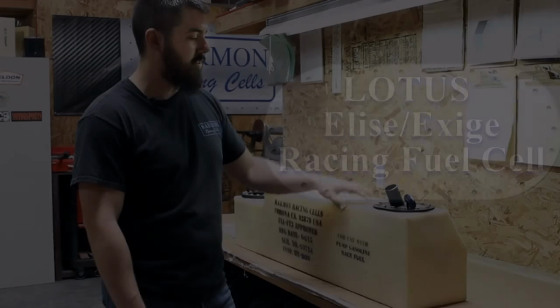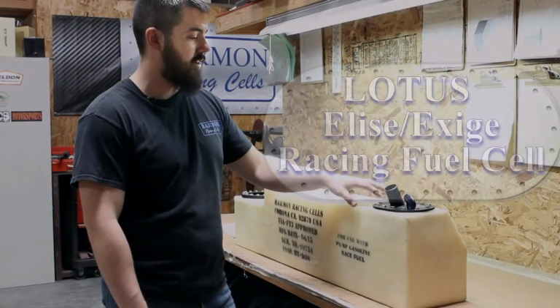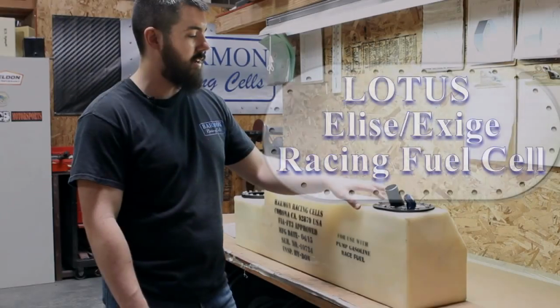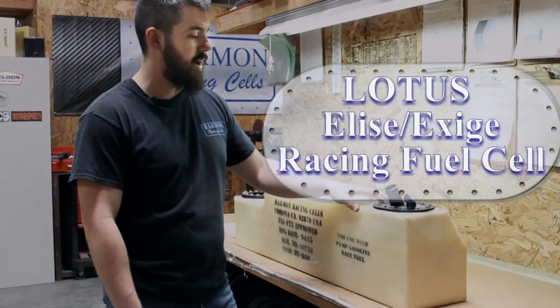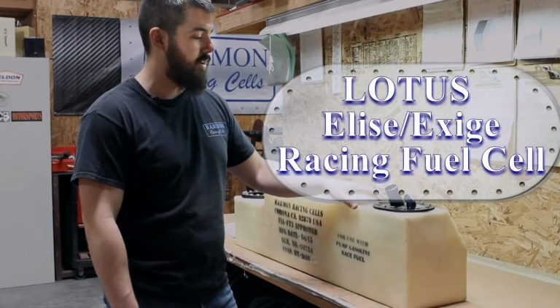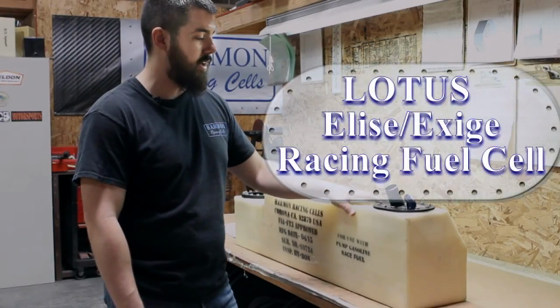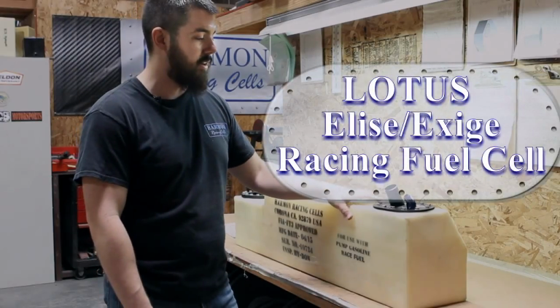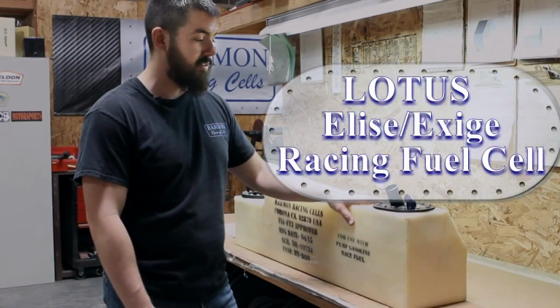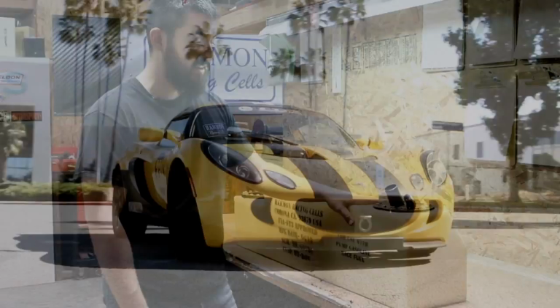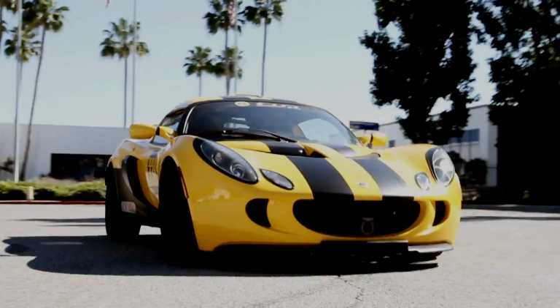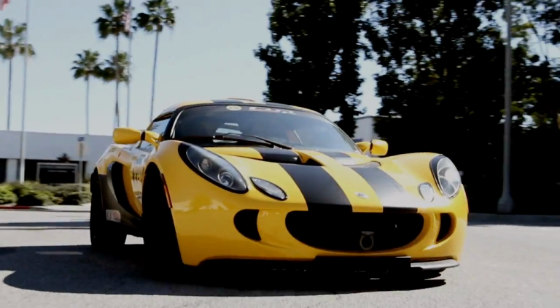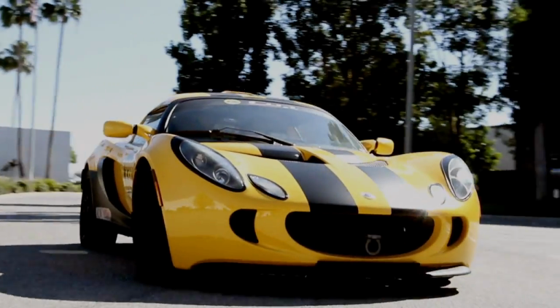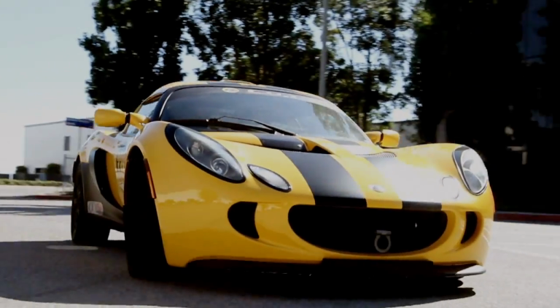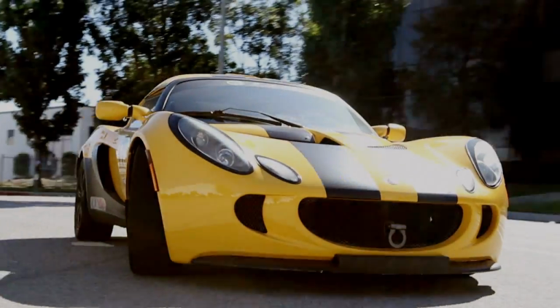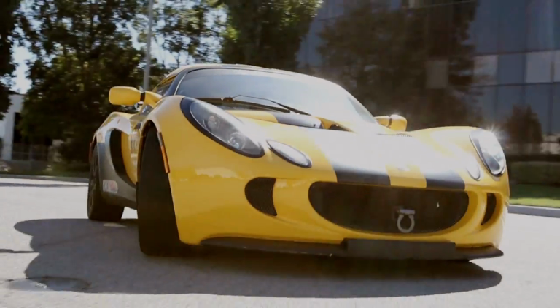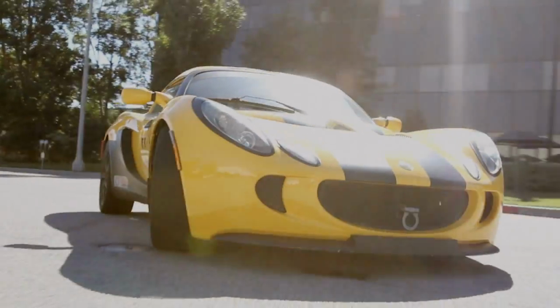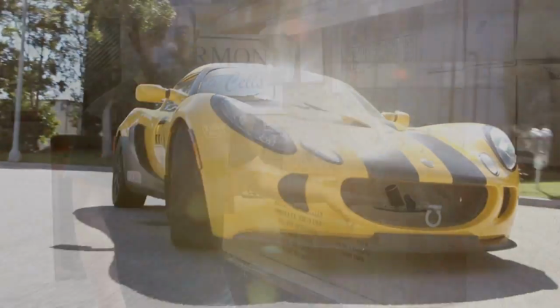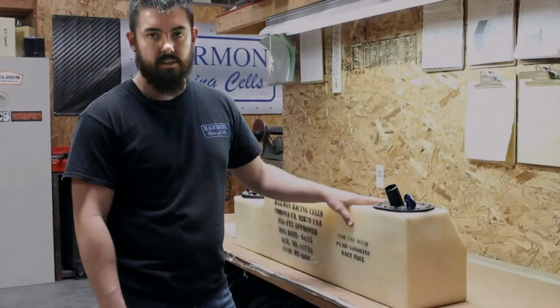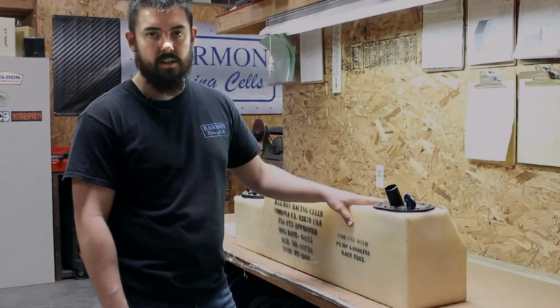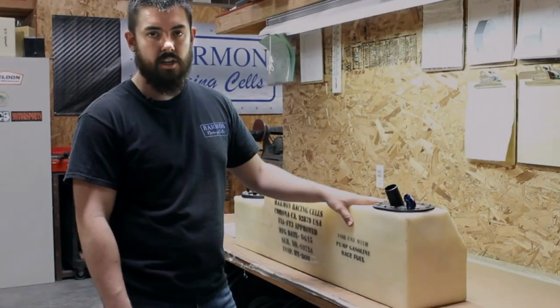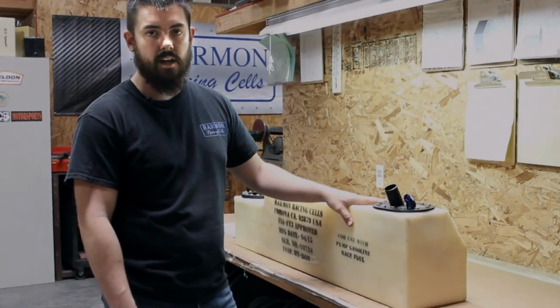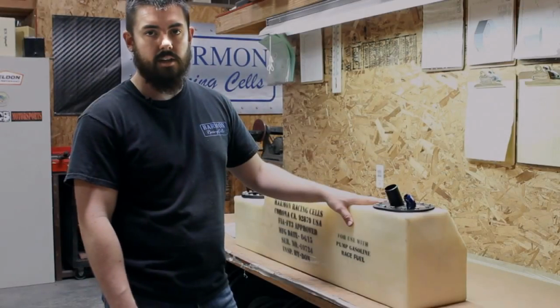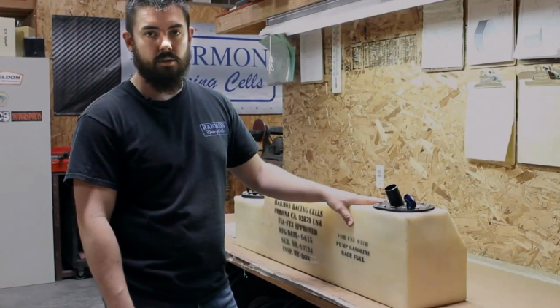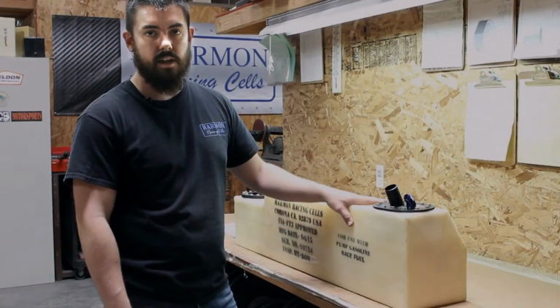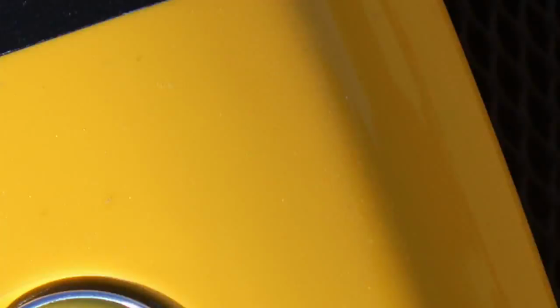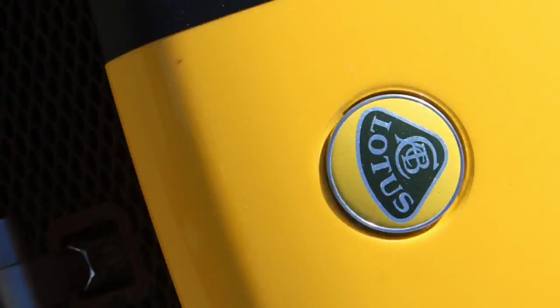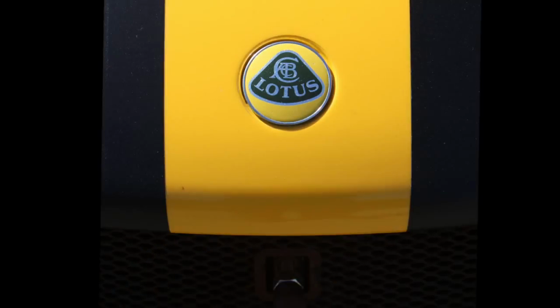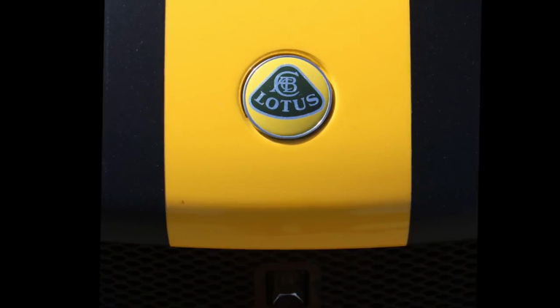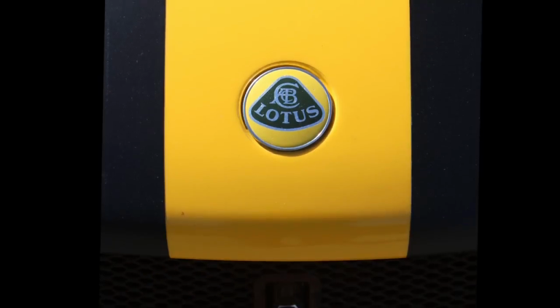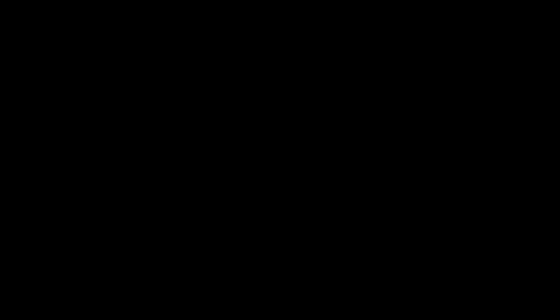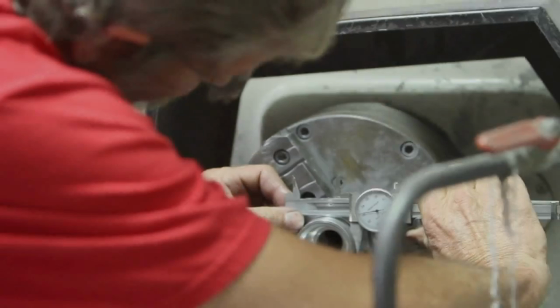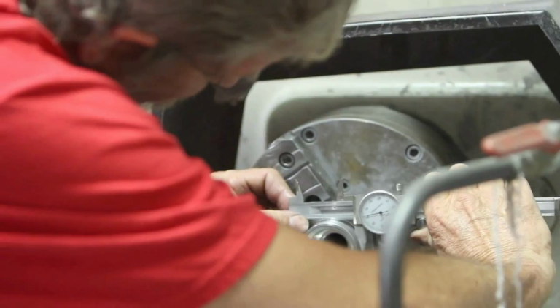Dying around a Lotus Elise, which means it will fit an Exige and a 211 as well.